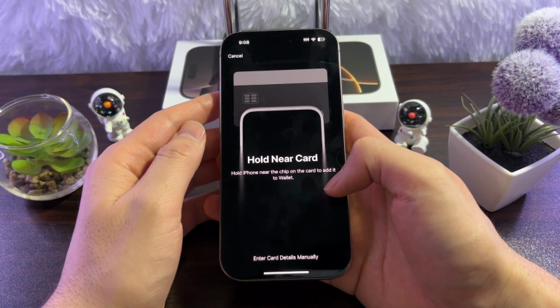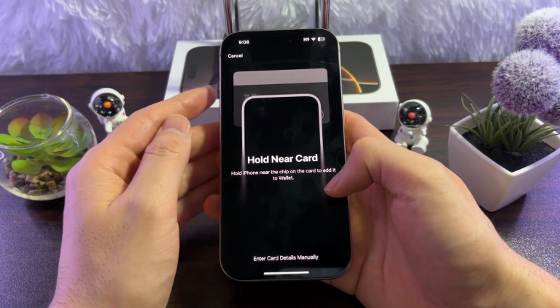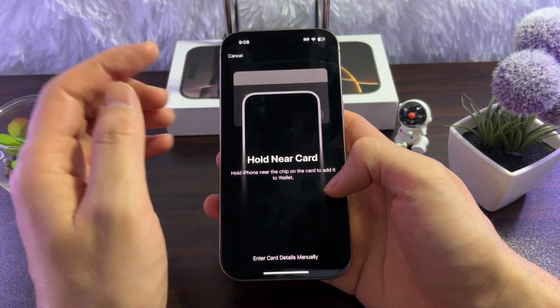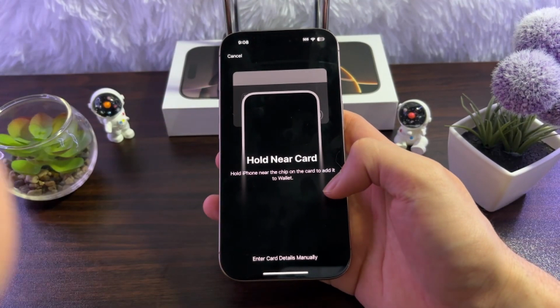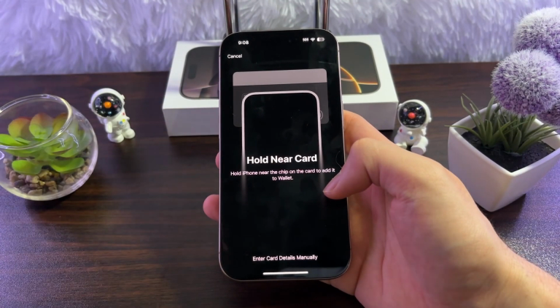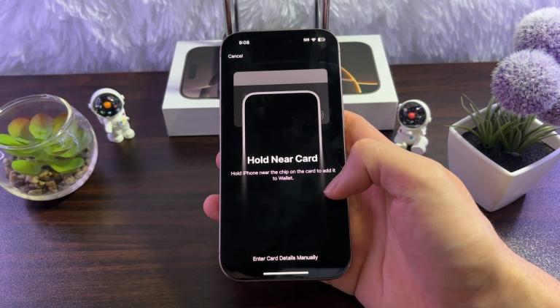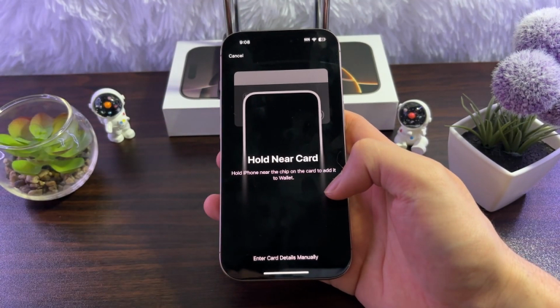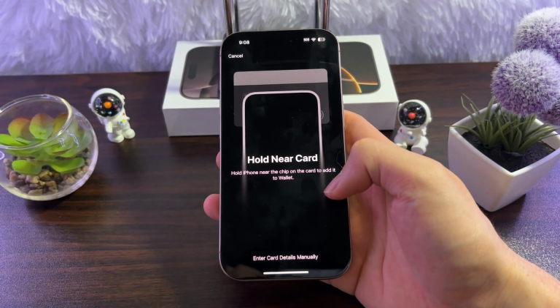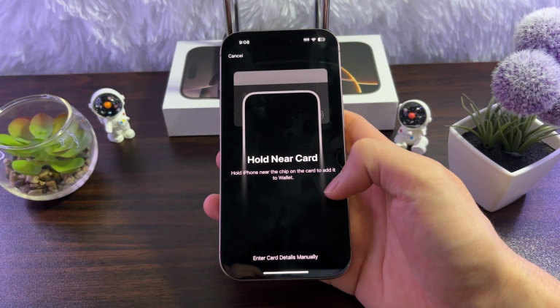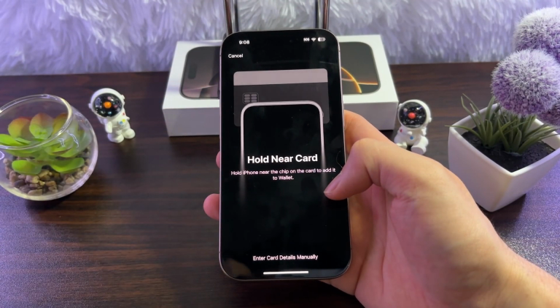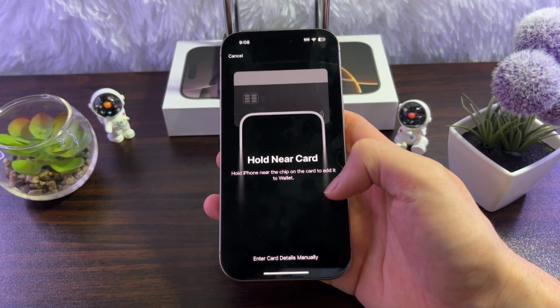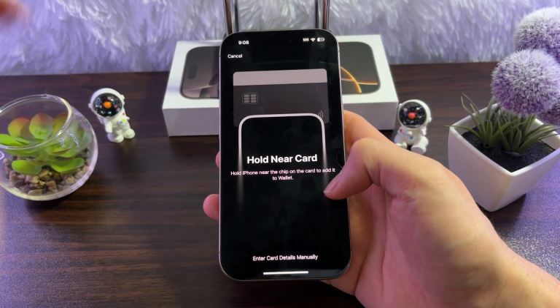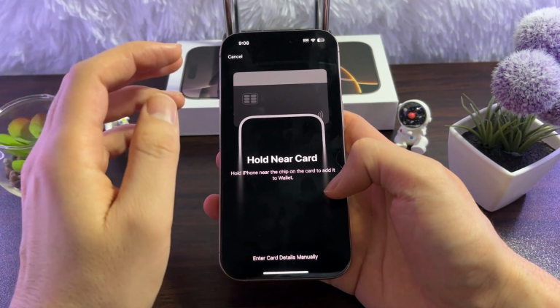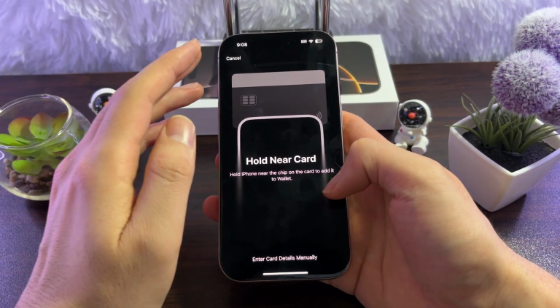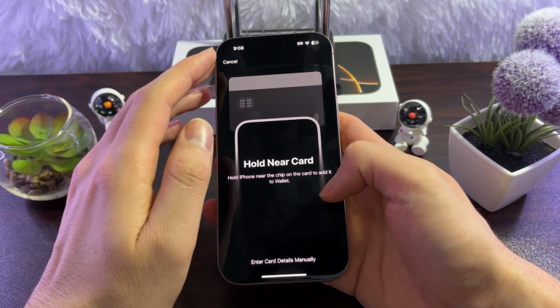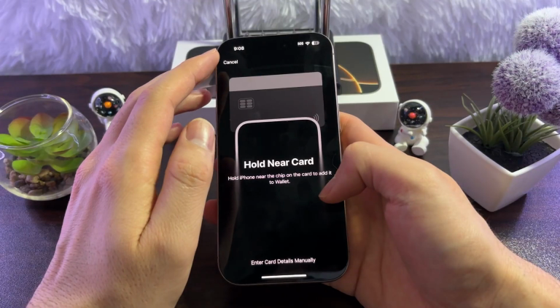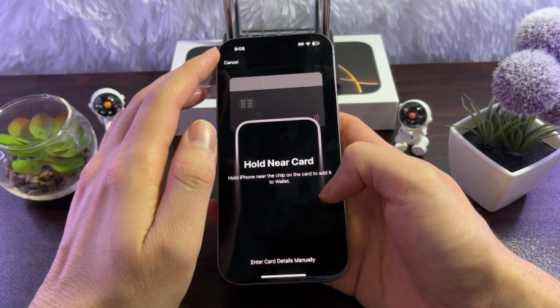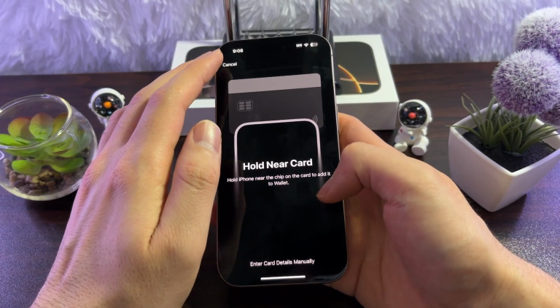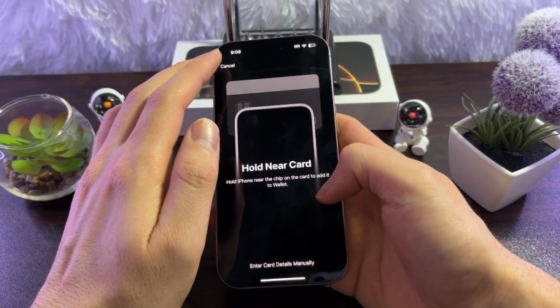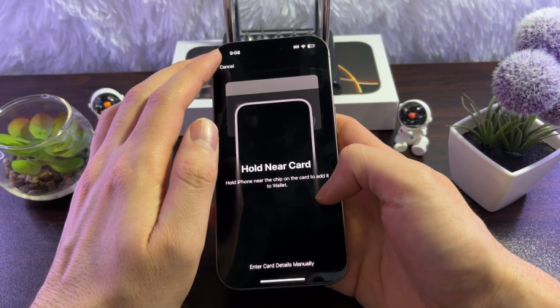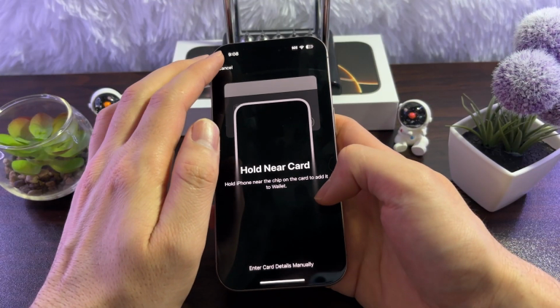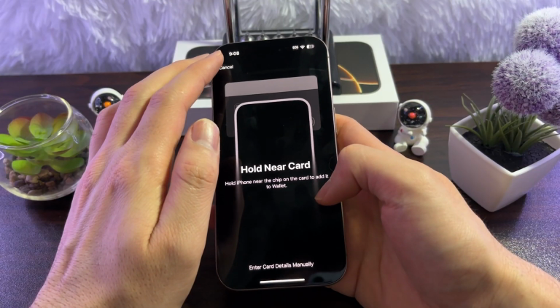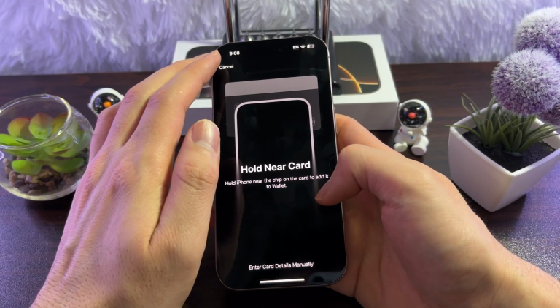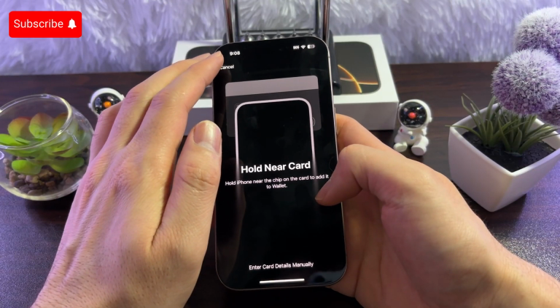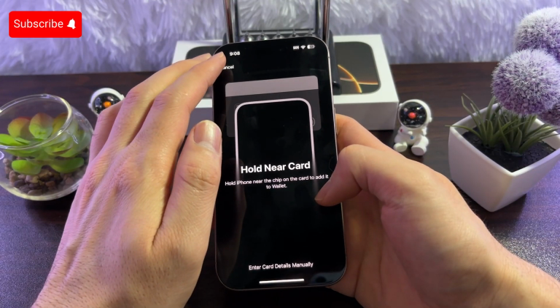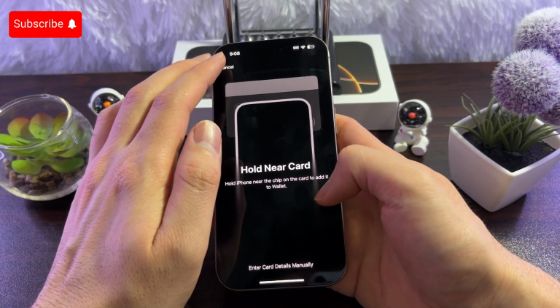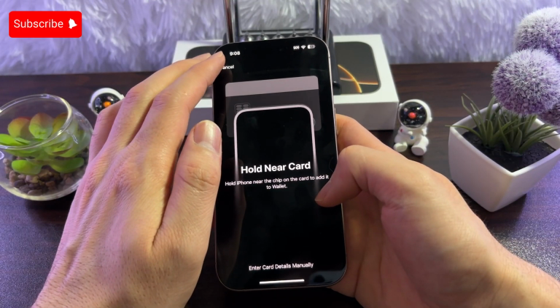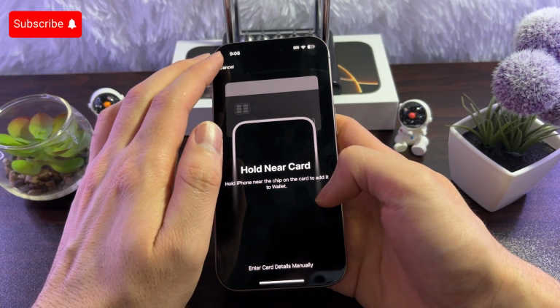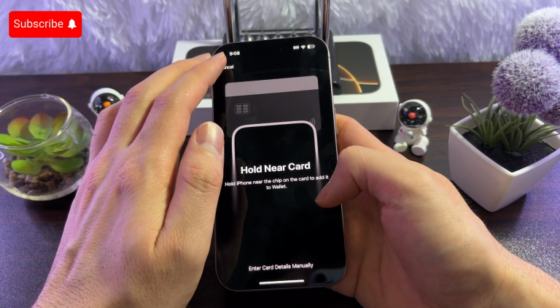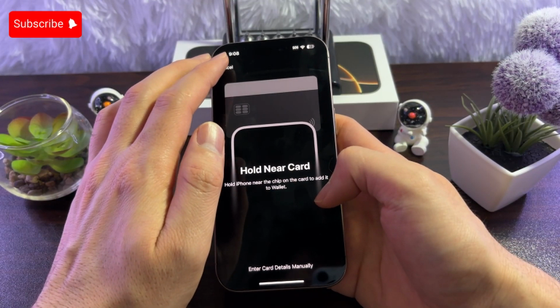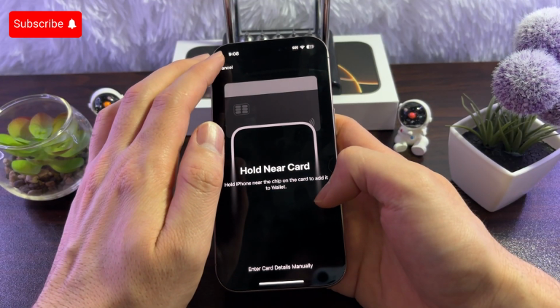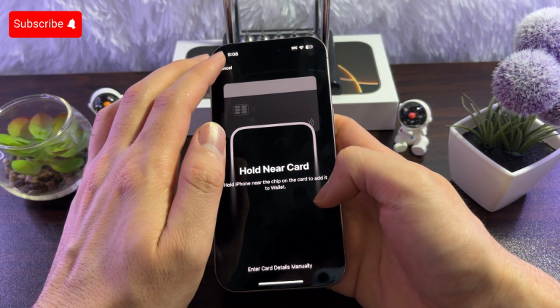Now just bring your card near the phone and it will scan it. It will then ask you for a verification code, and that's how you add your credit card or debit card to Apple Pay.